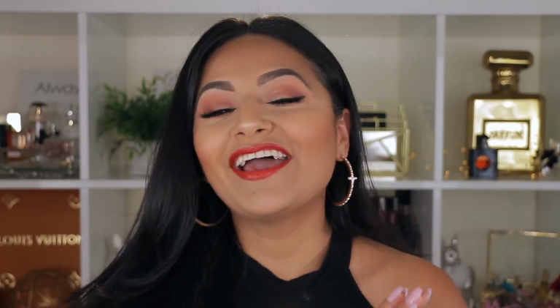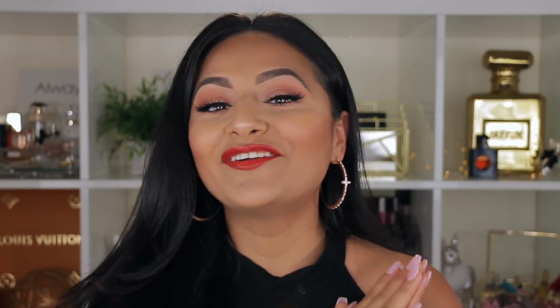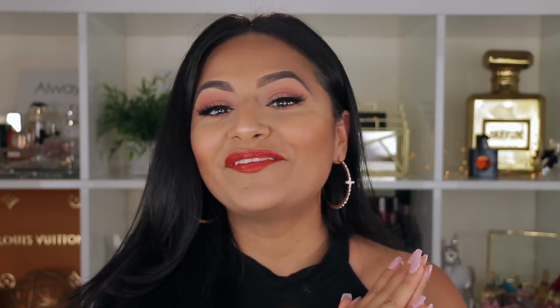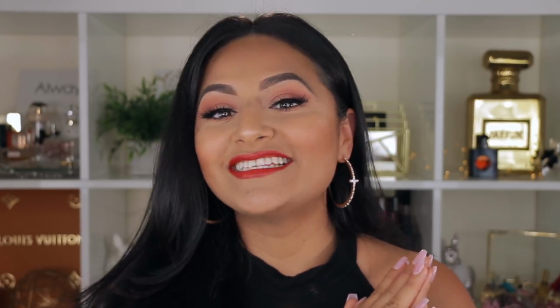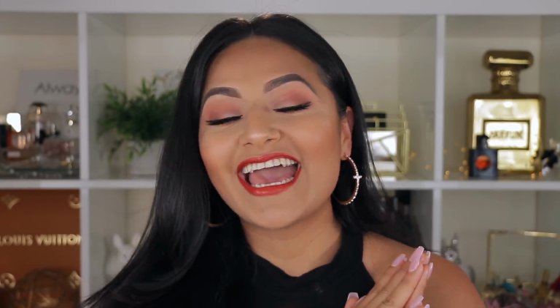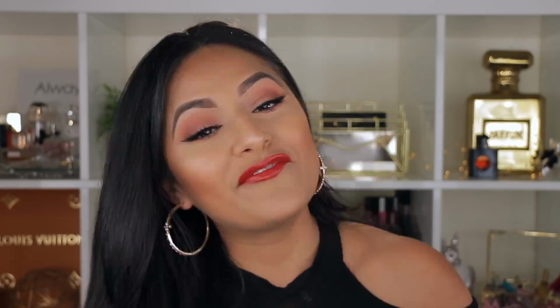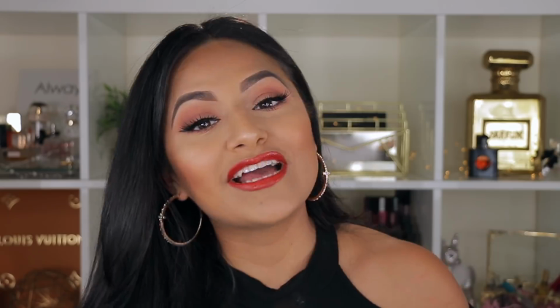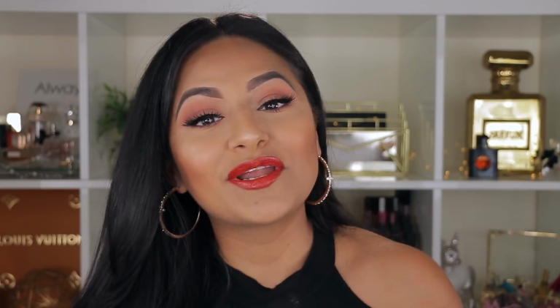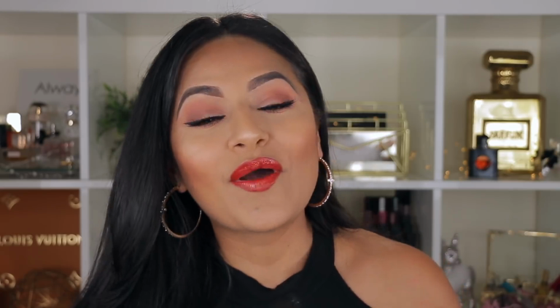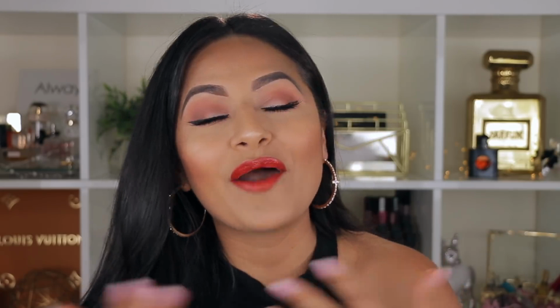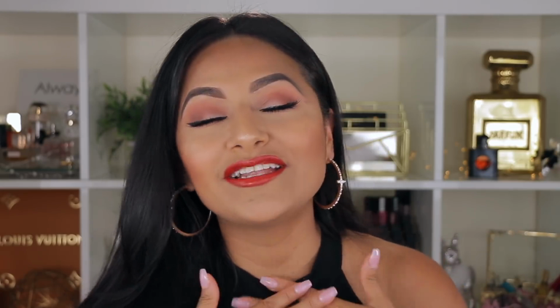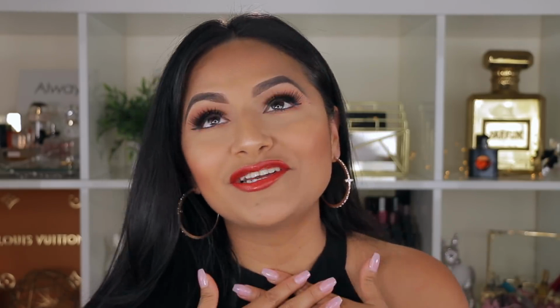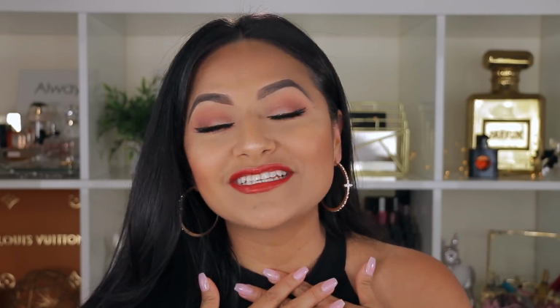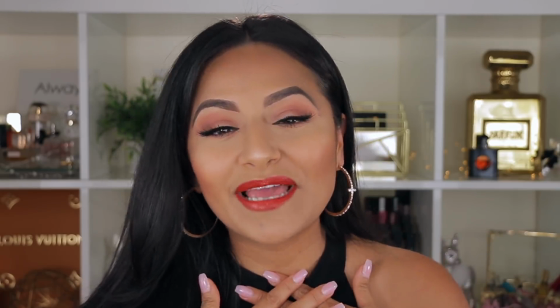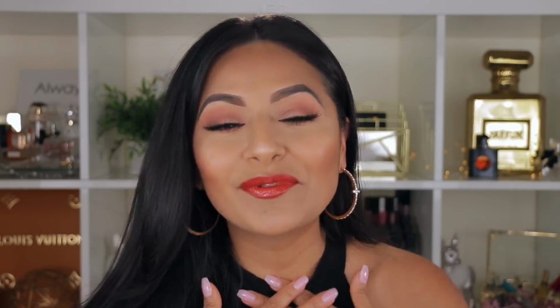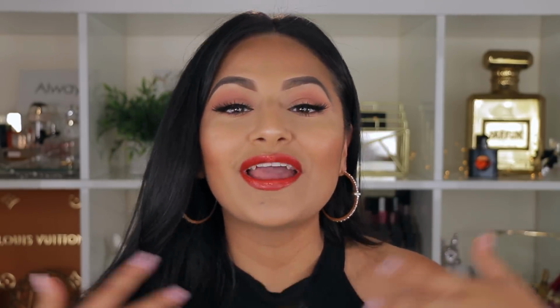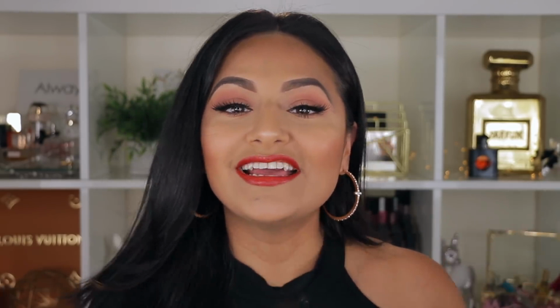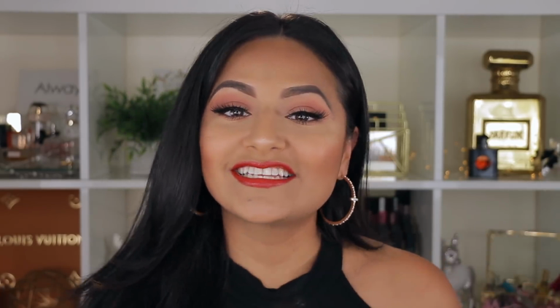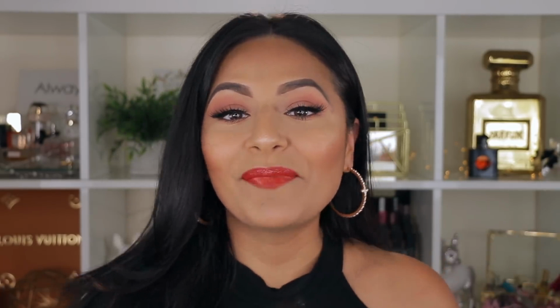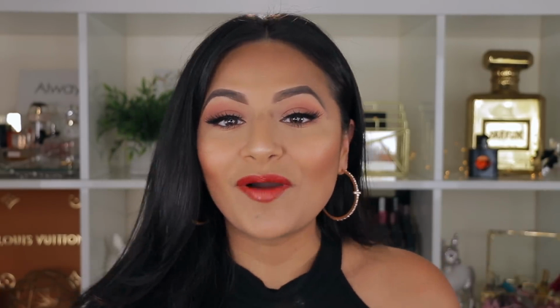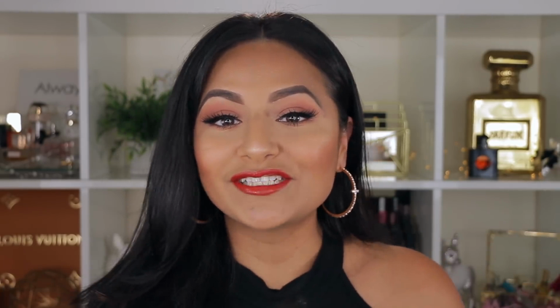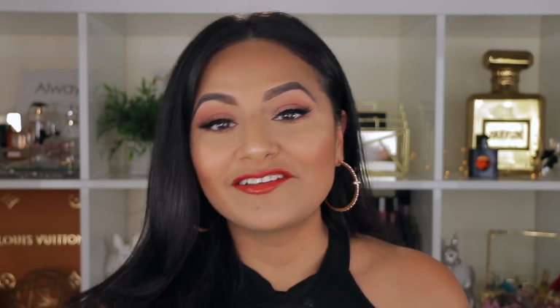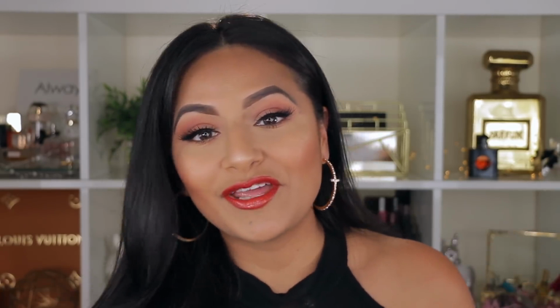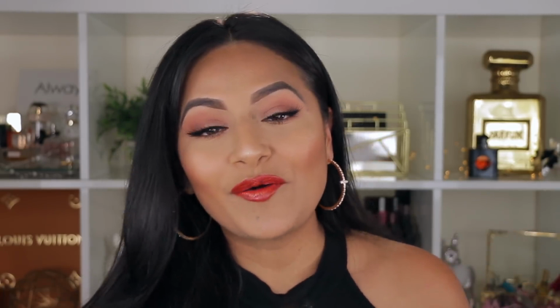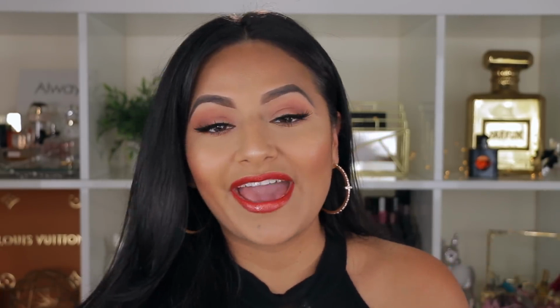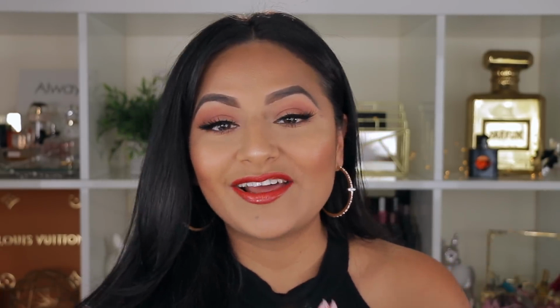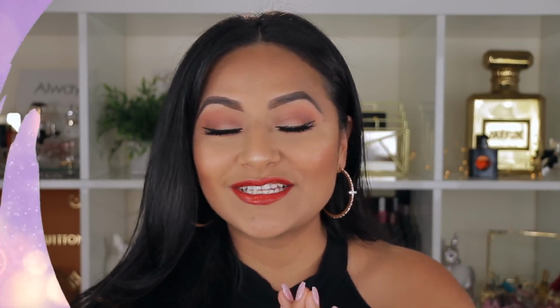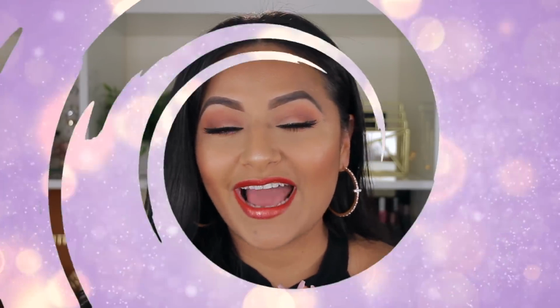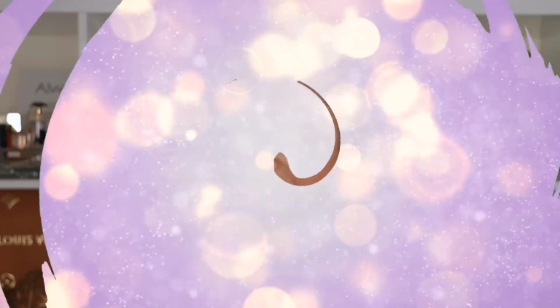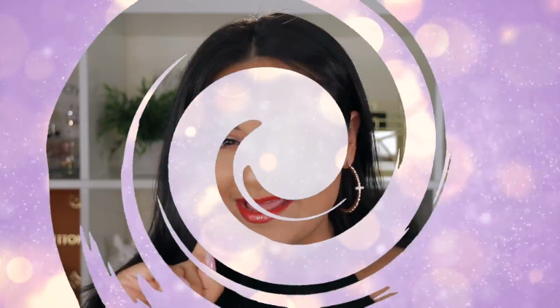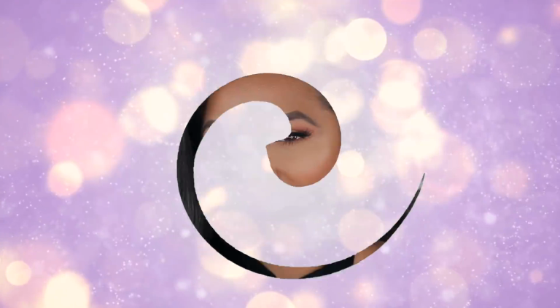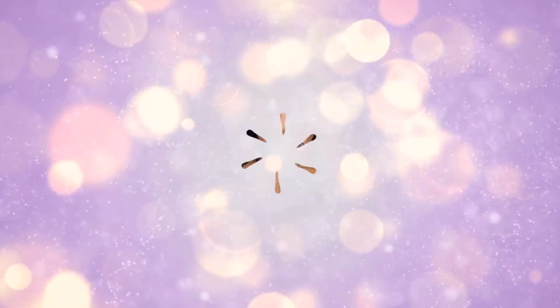If you guys want to know how I achieved this makeup look, just keep on watching the video and I'll see you guys in the next one.